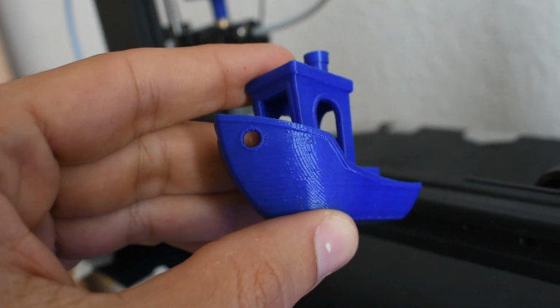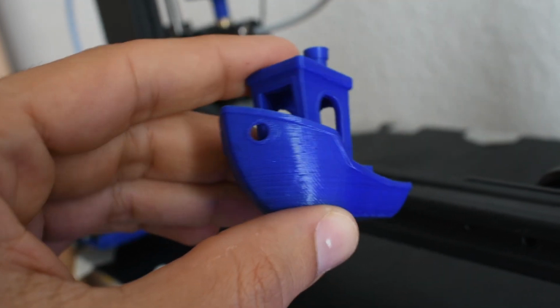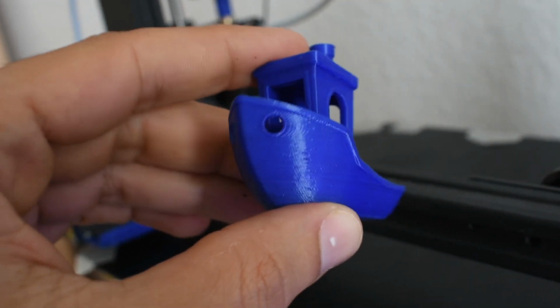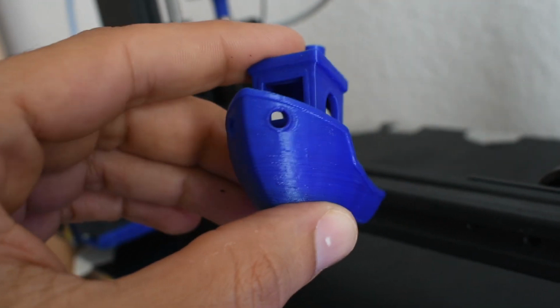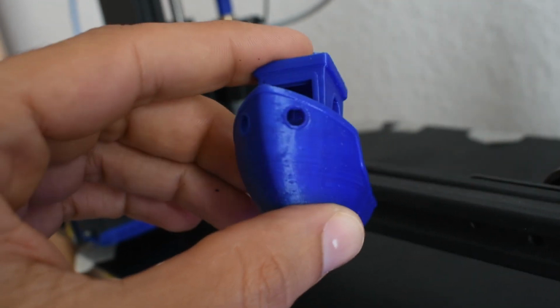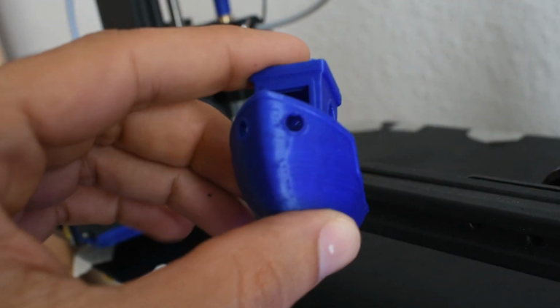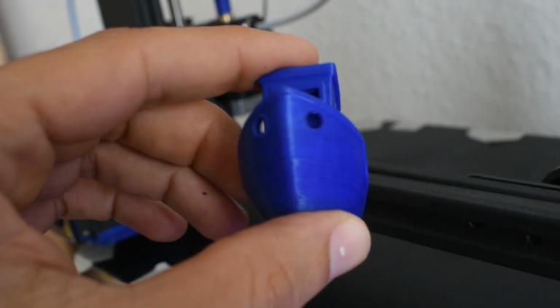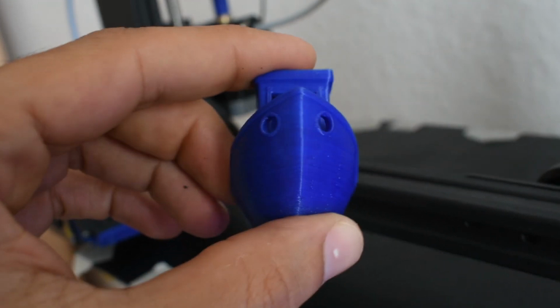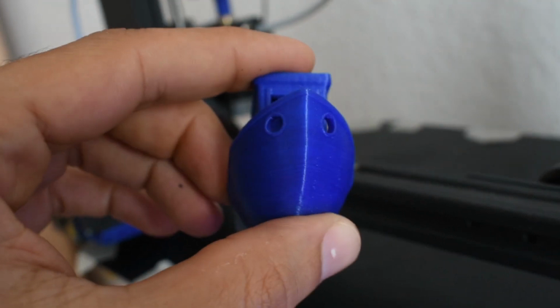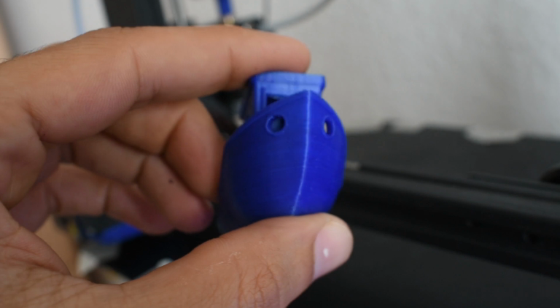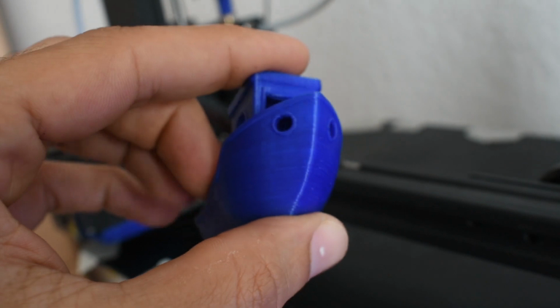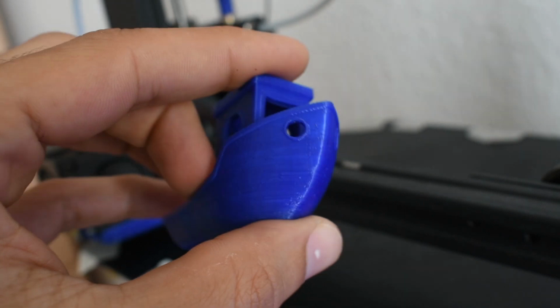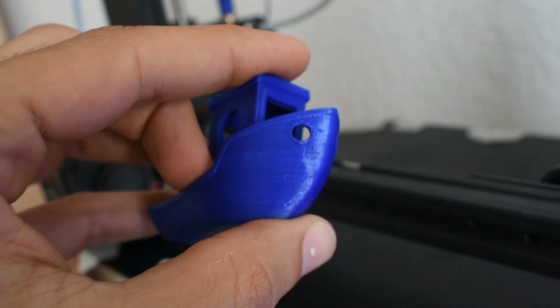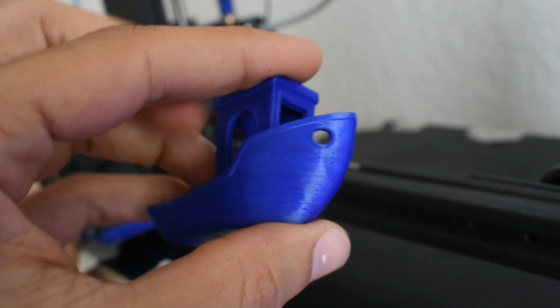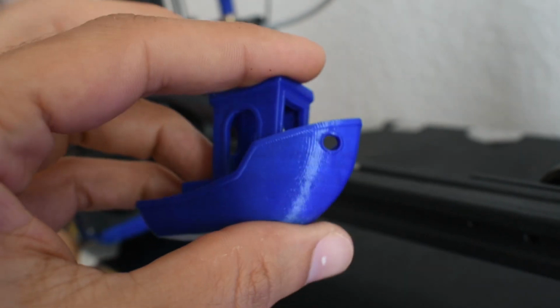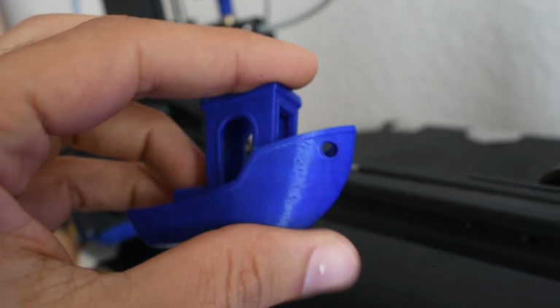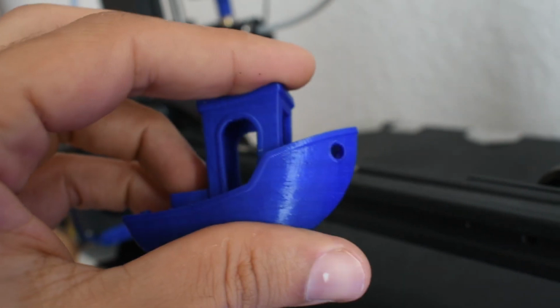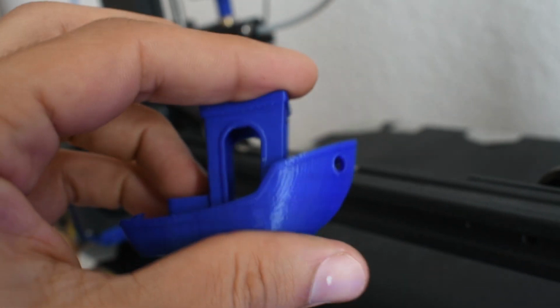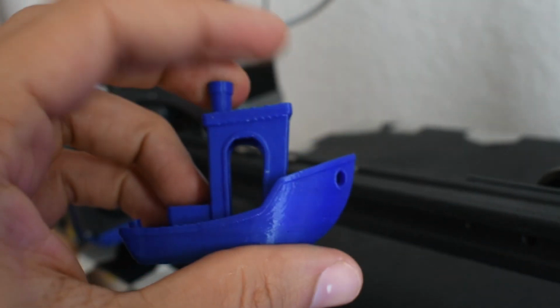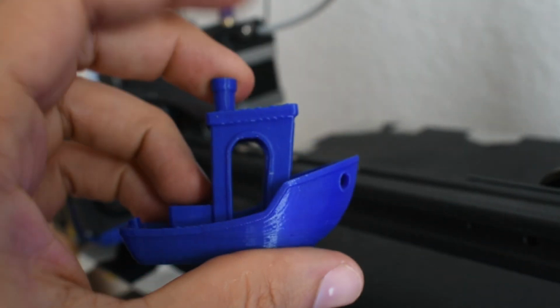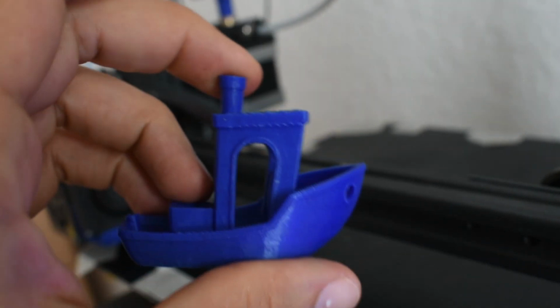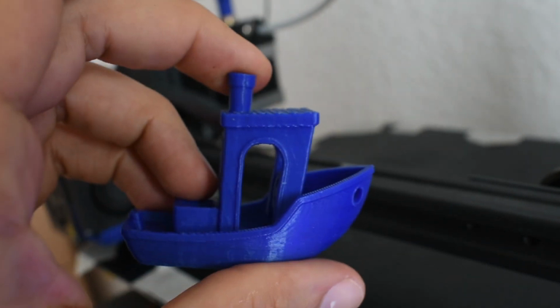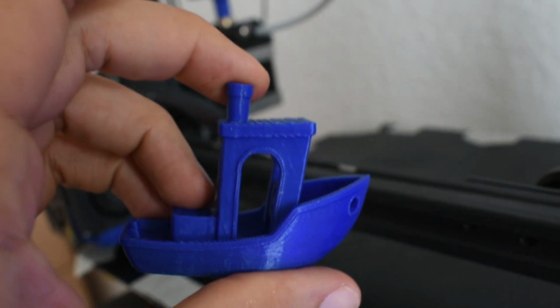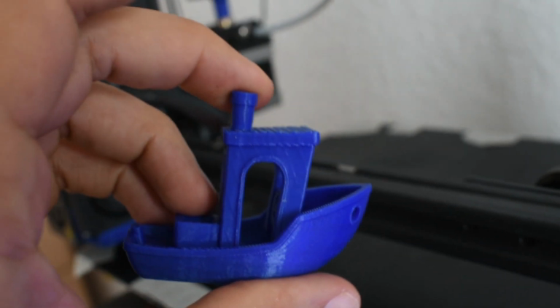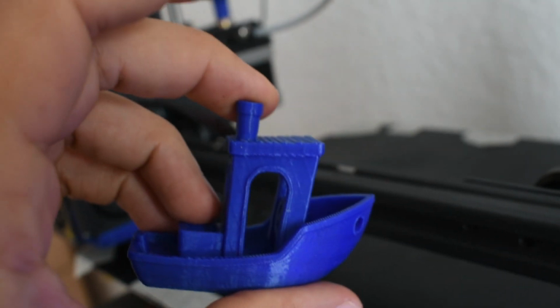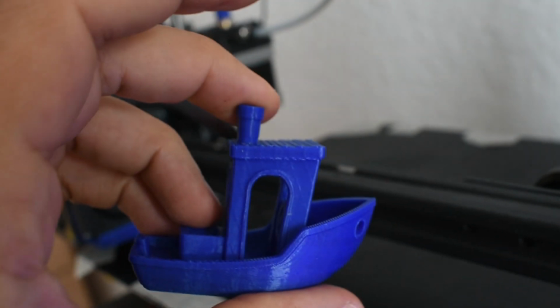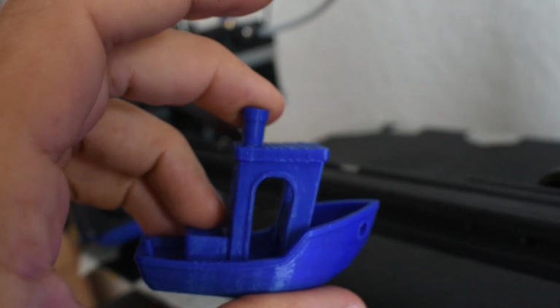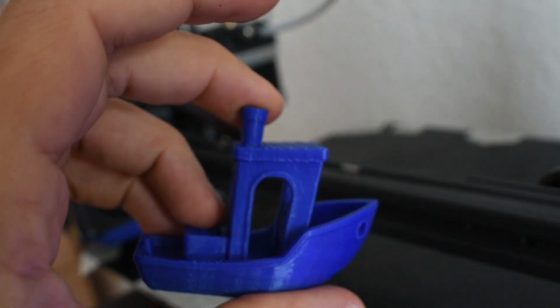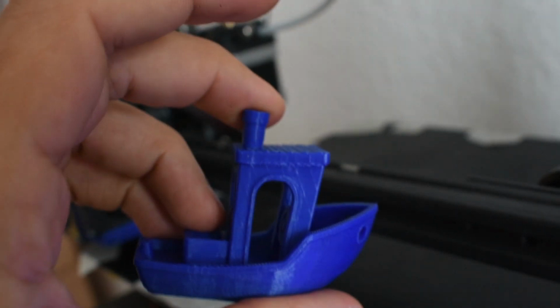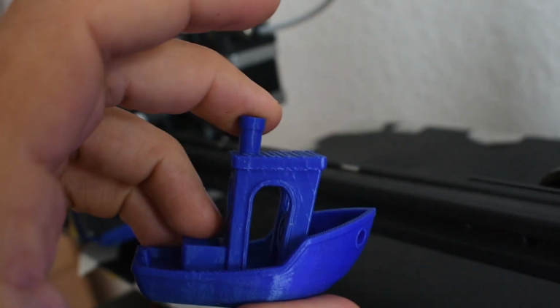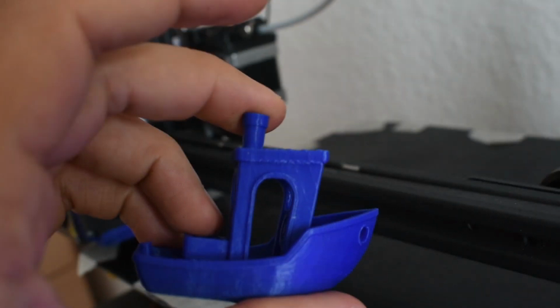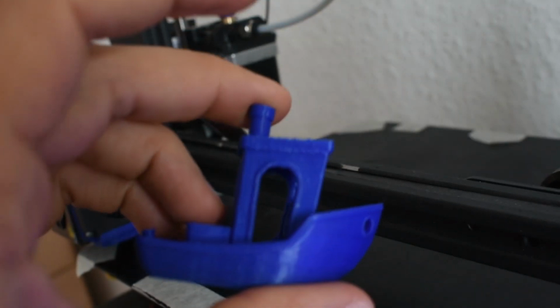Let me know in the comments down below if it's really the worst 3D printer or not. Thanks for watching.